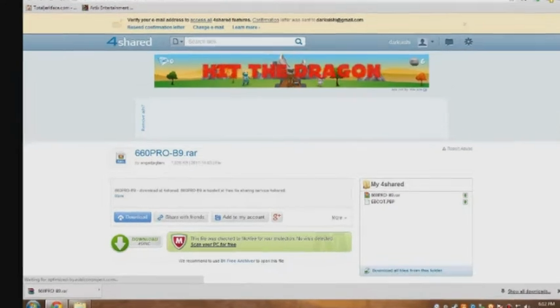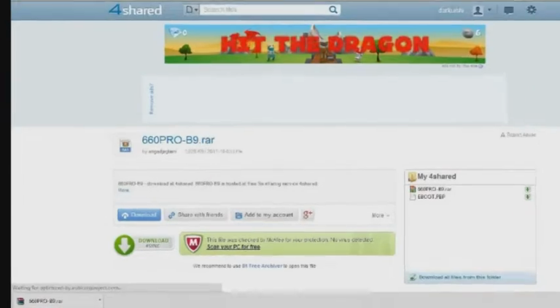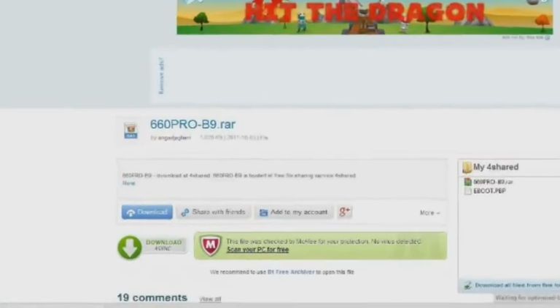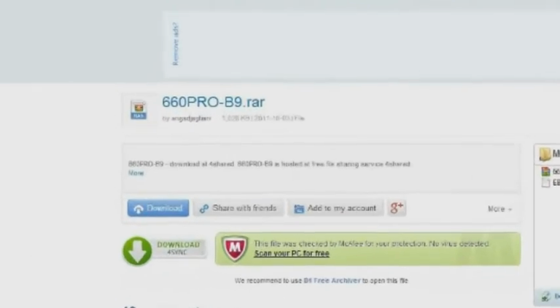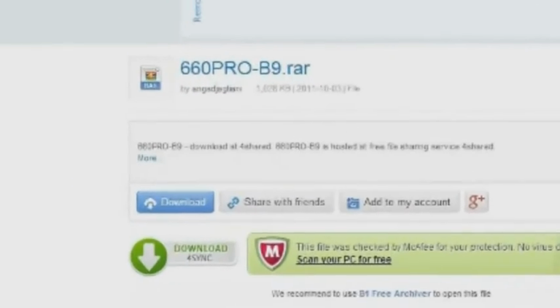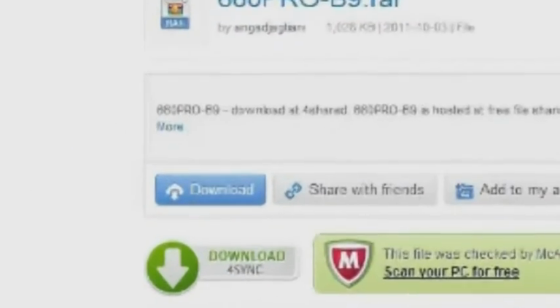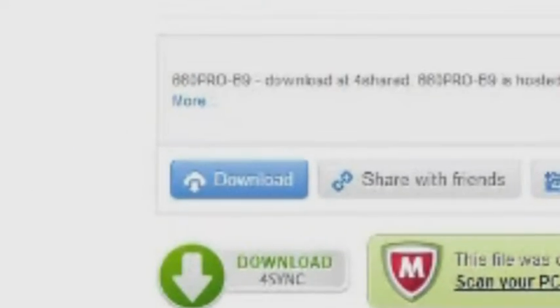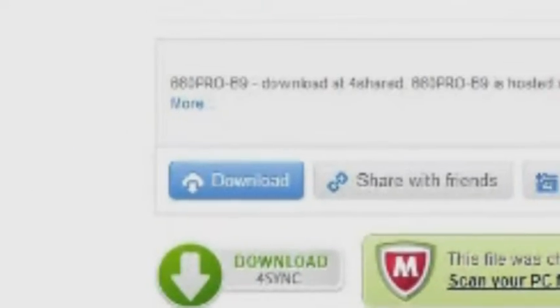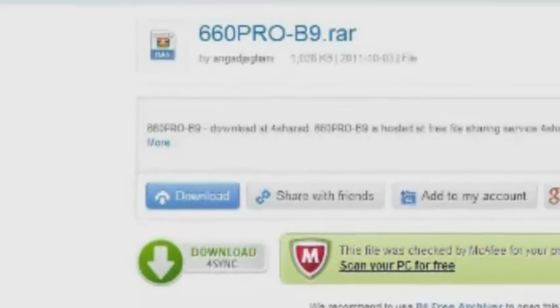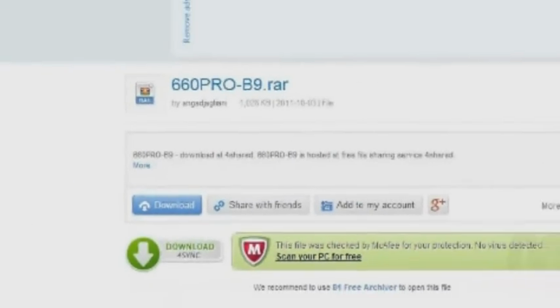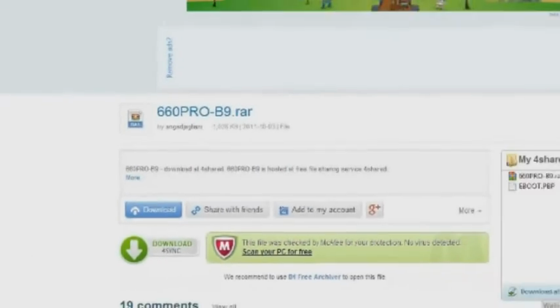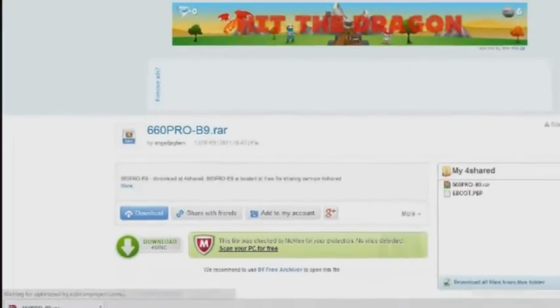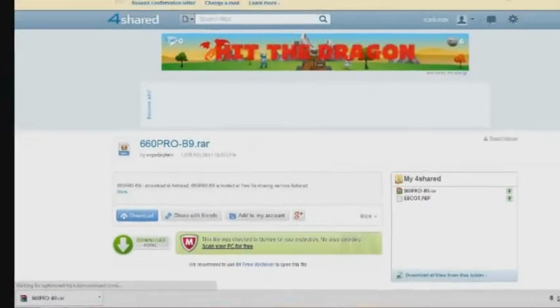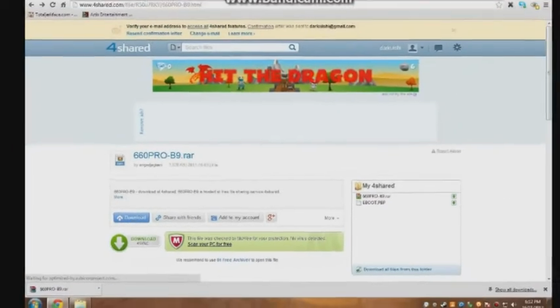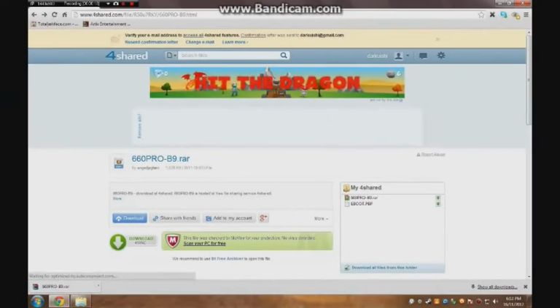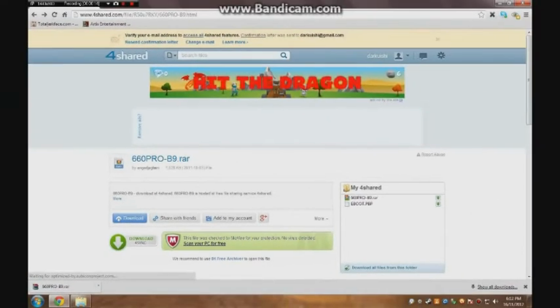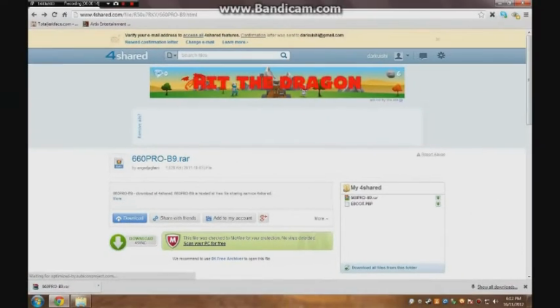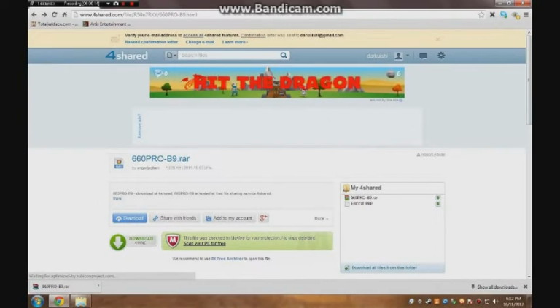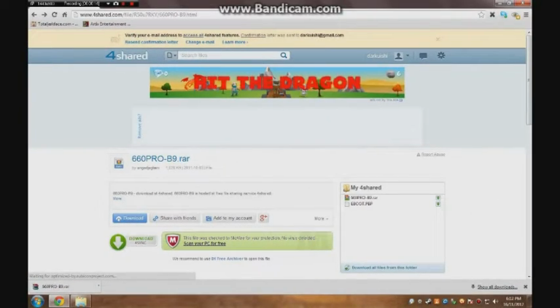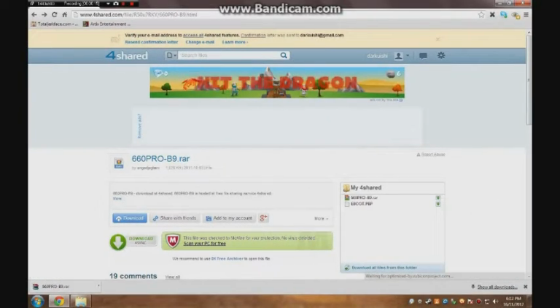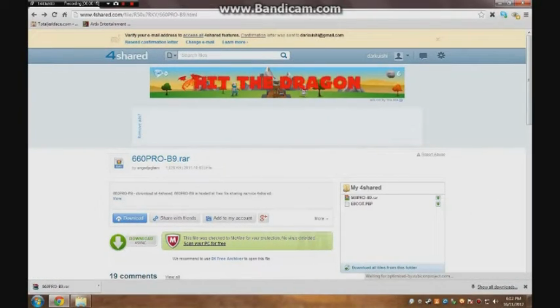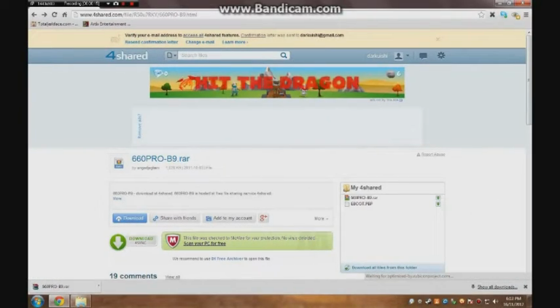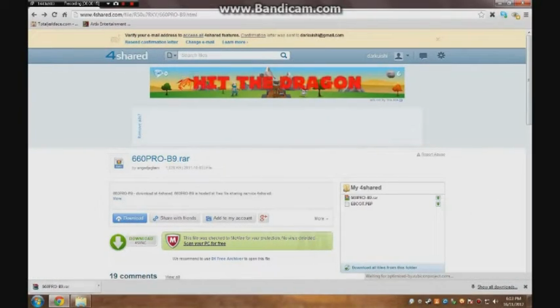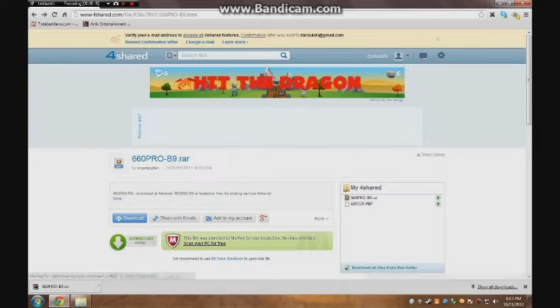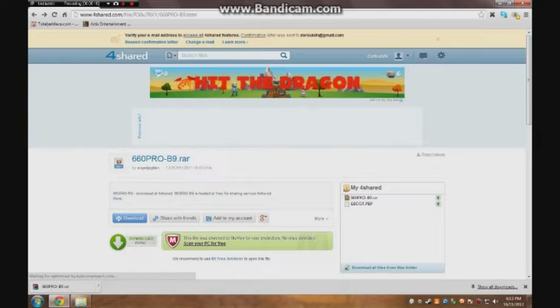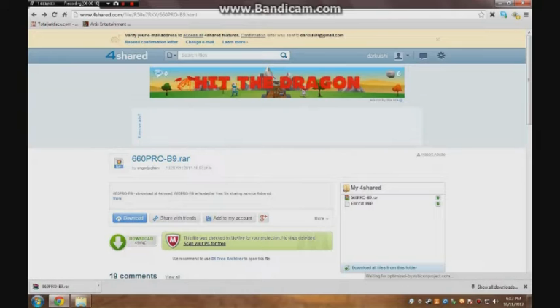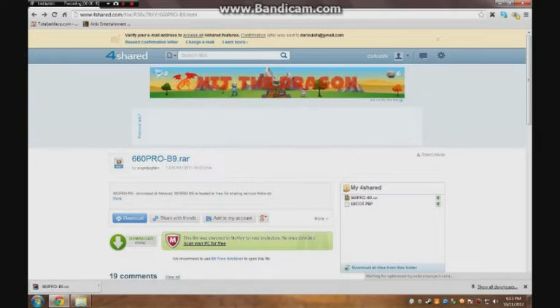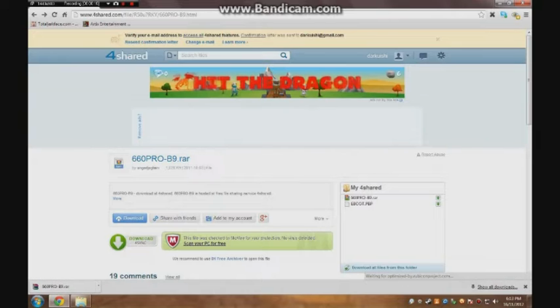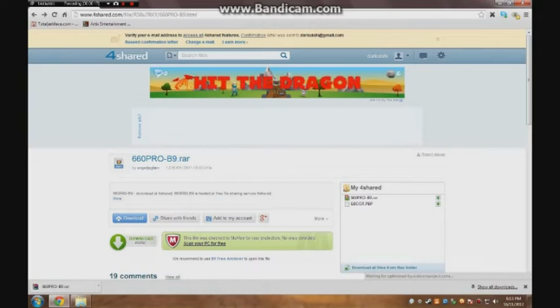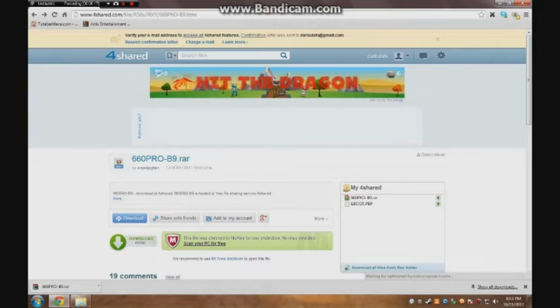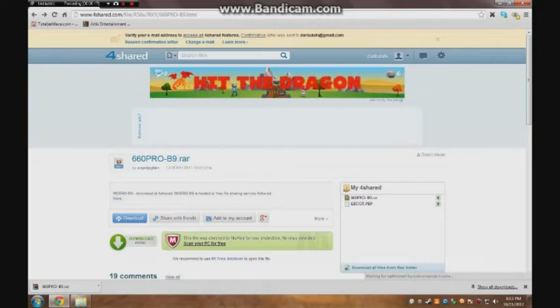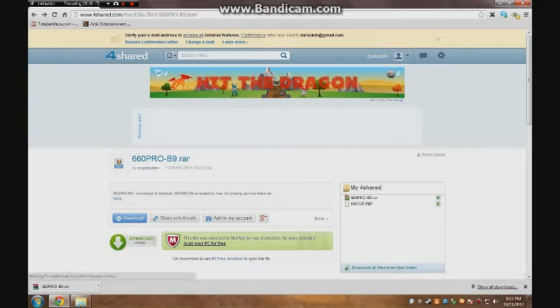First, go to the link below and click download, but first you have to make an account. It won't hurt or give you spam.